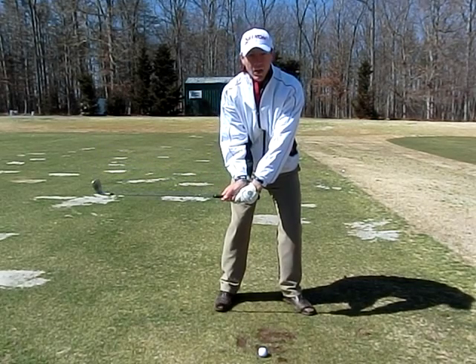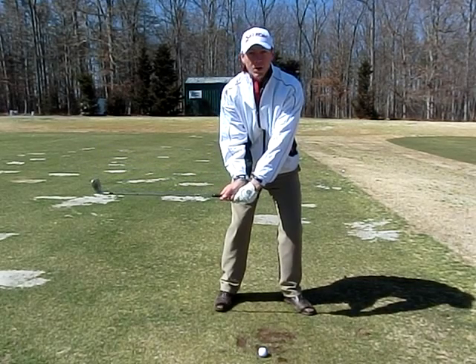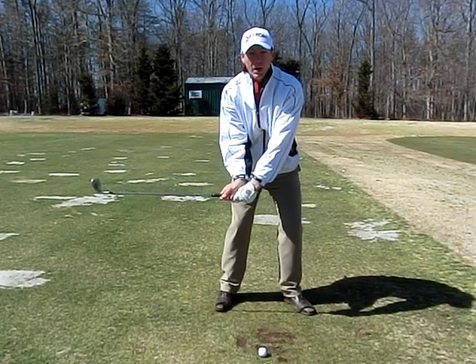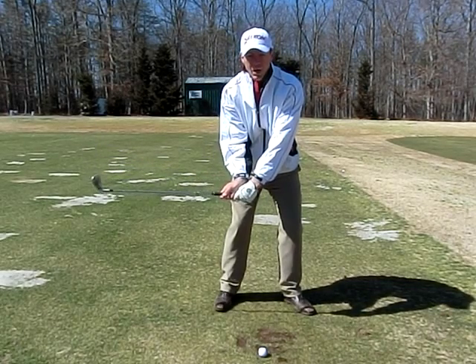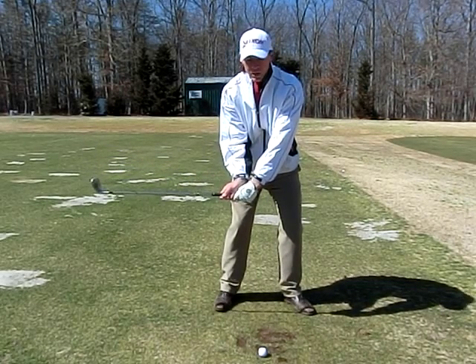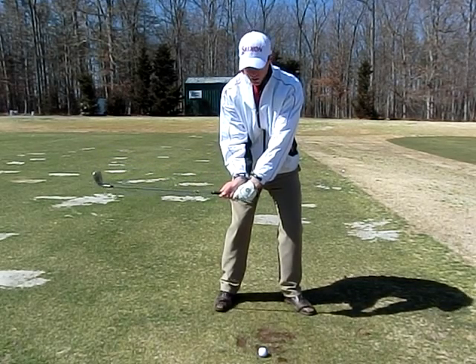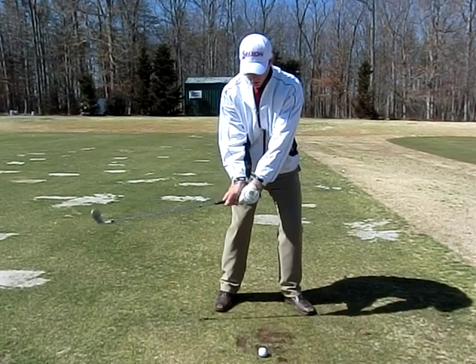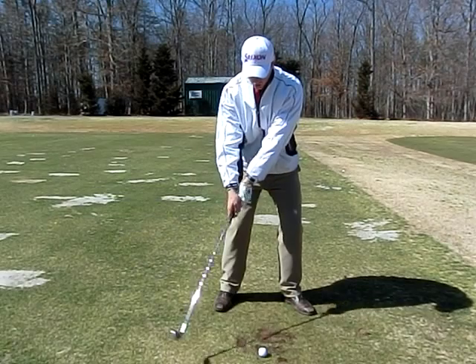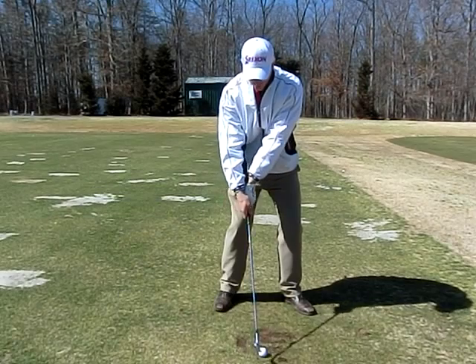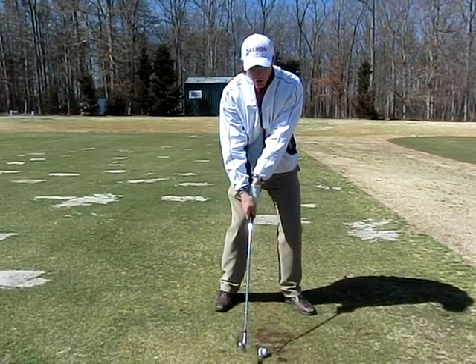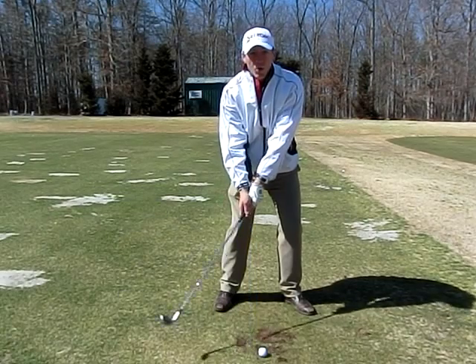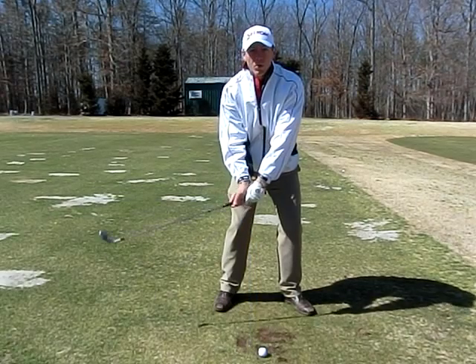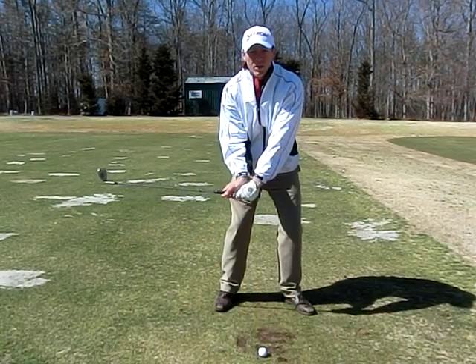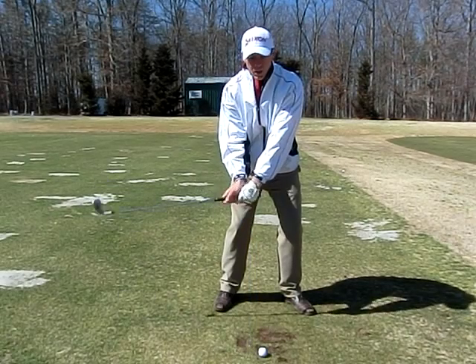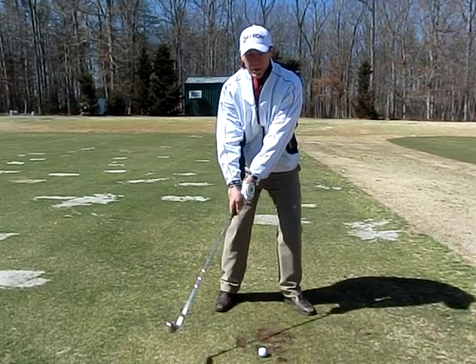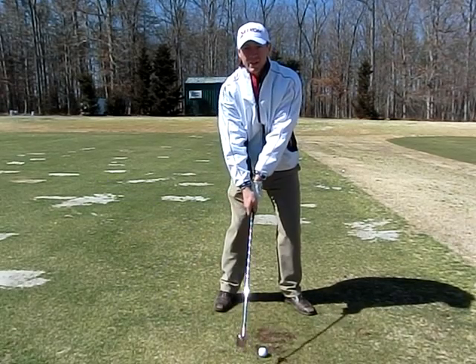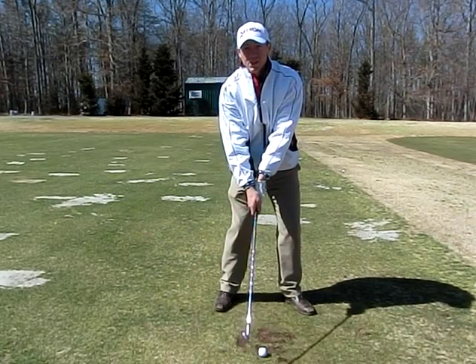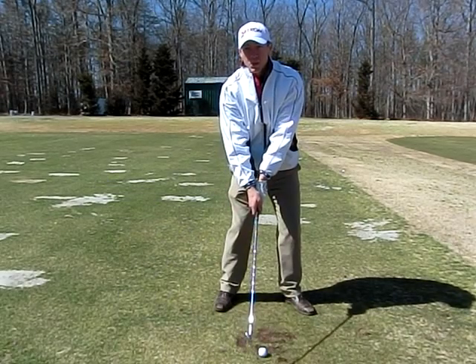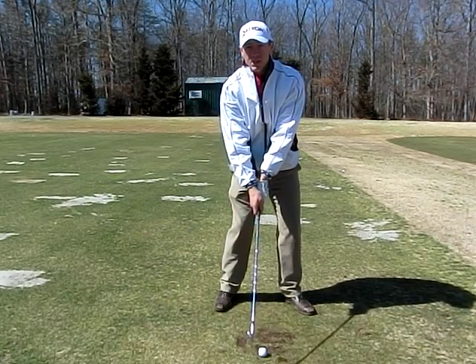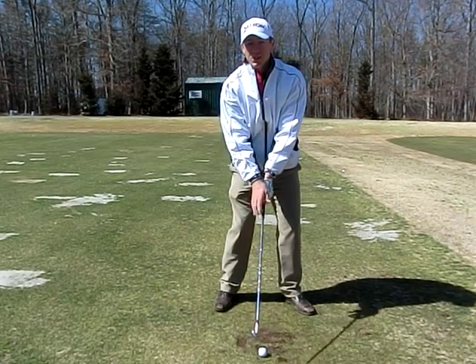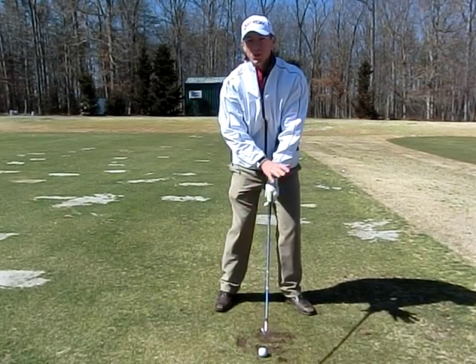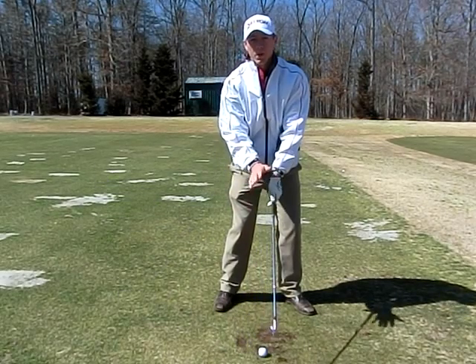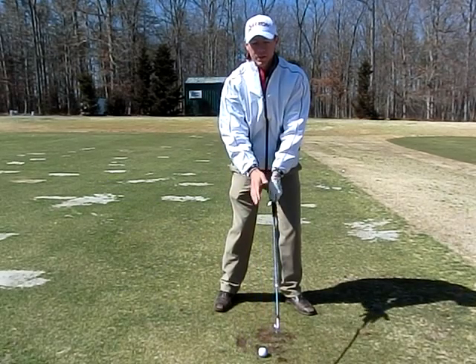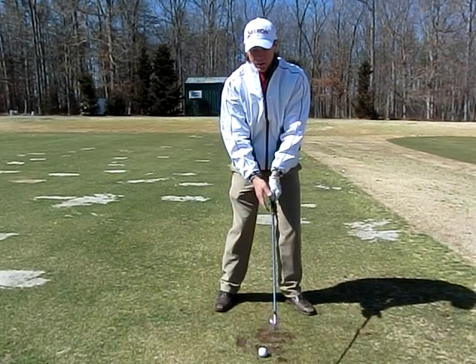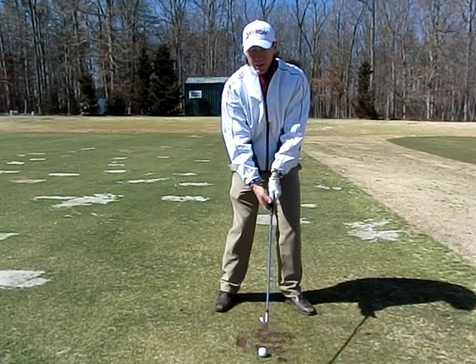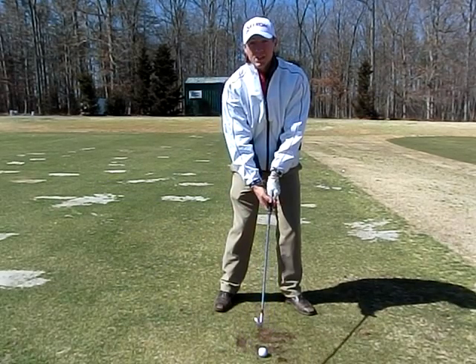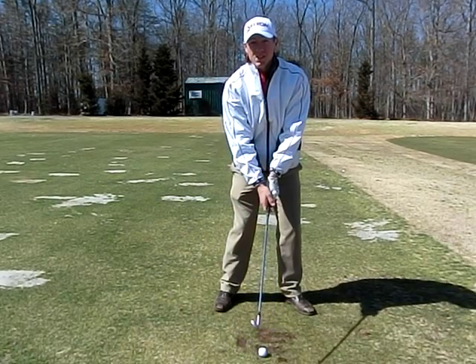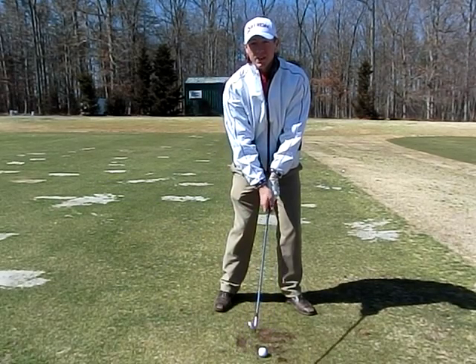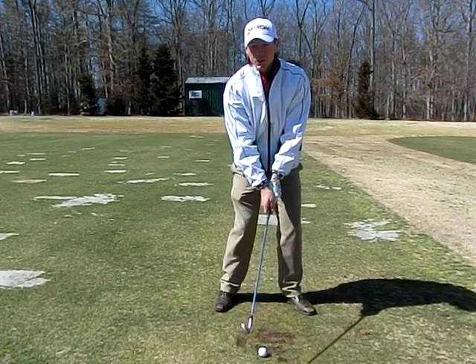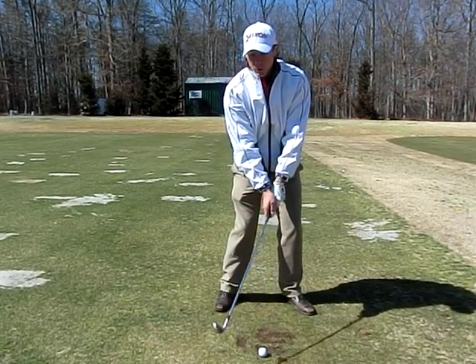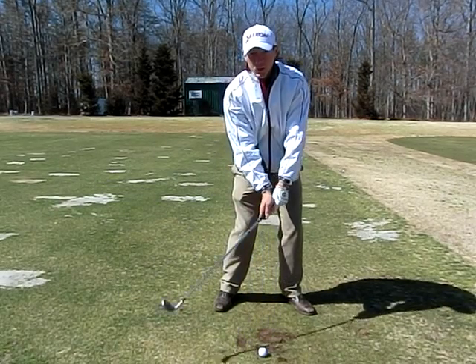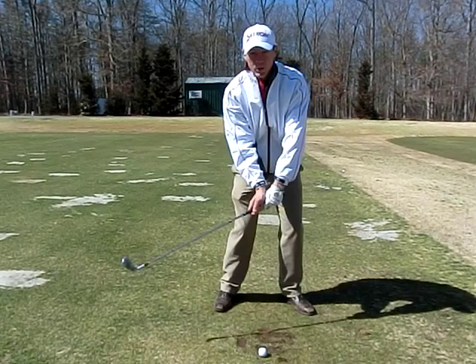Now I'm not going to throw the club head. This is what I see too often and this isn't the efficient way to do it.